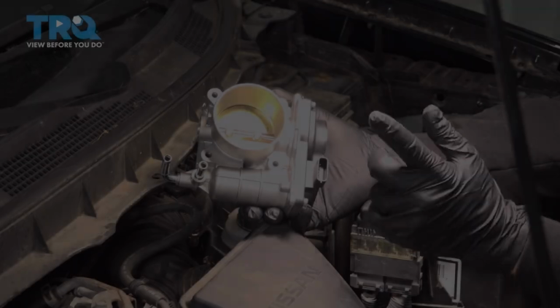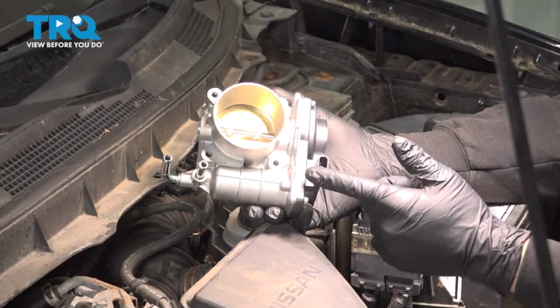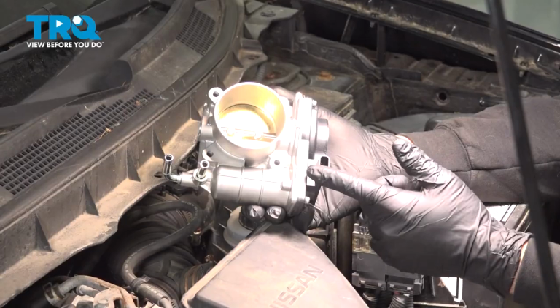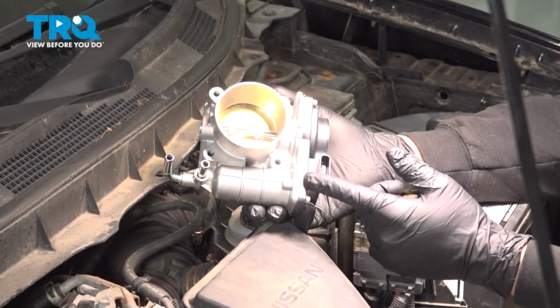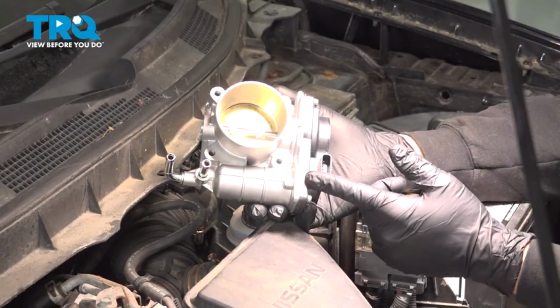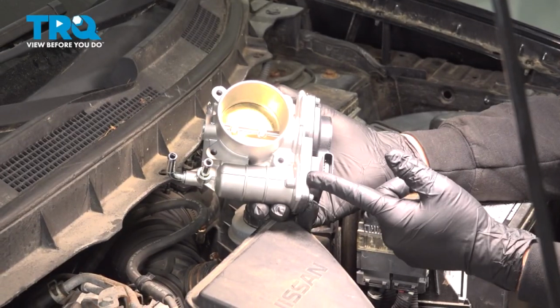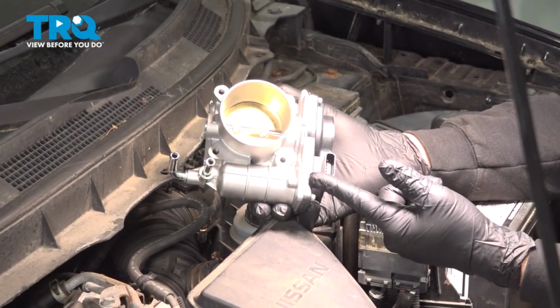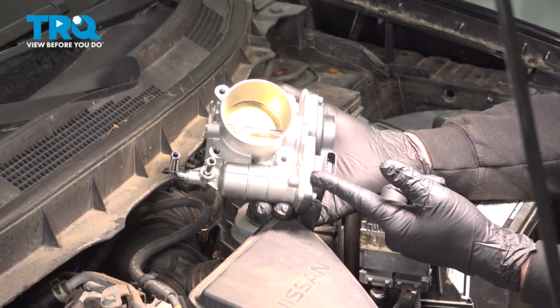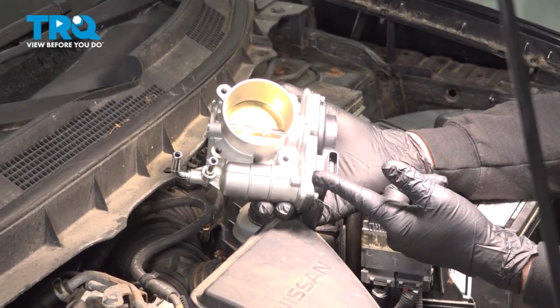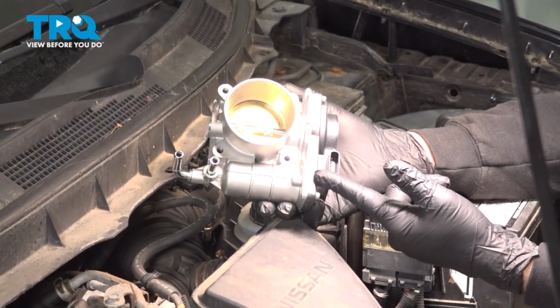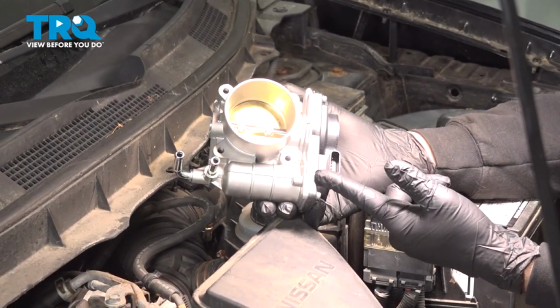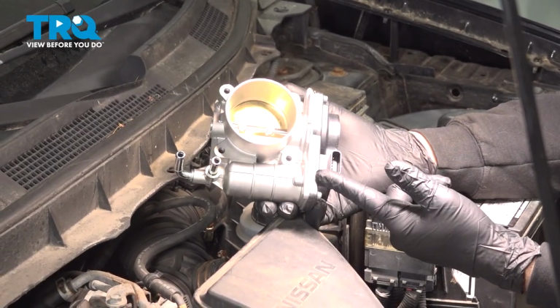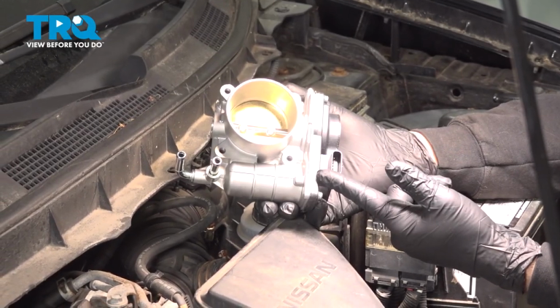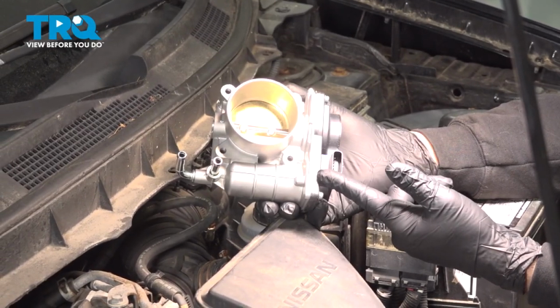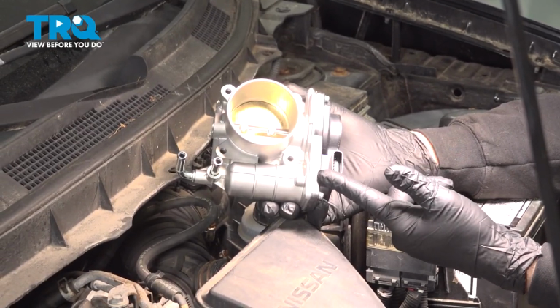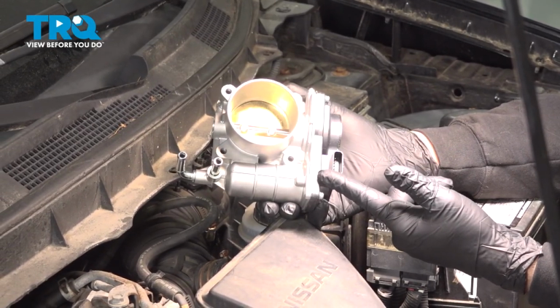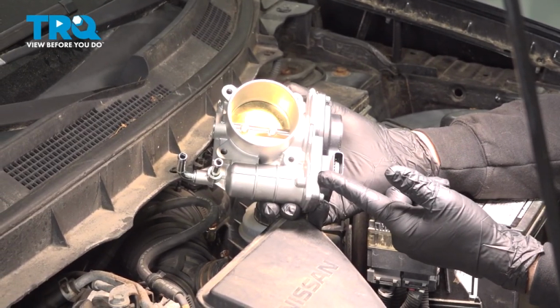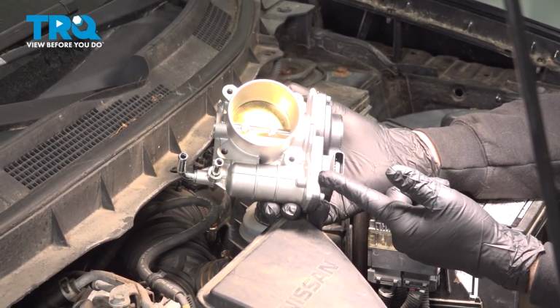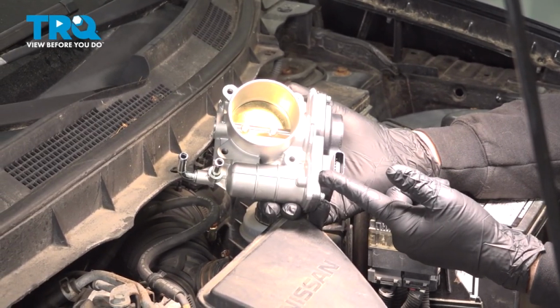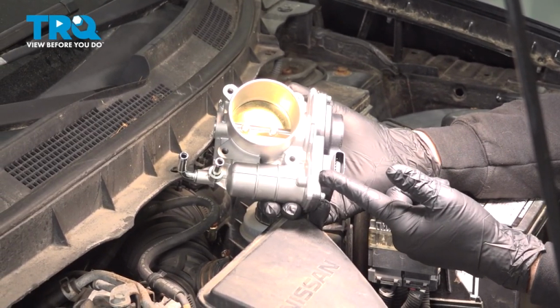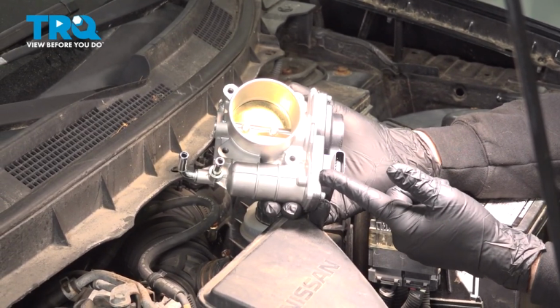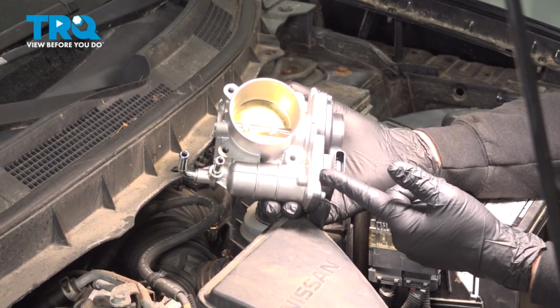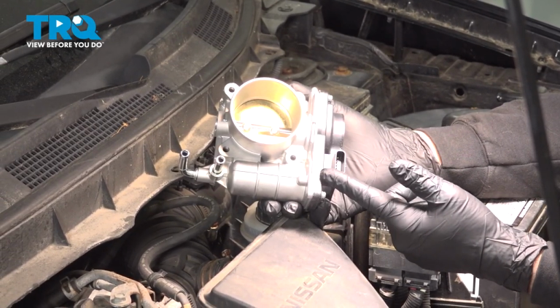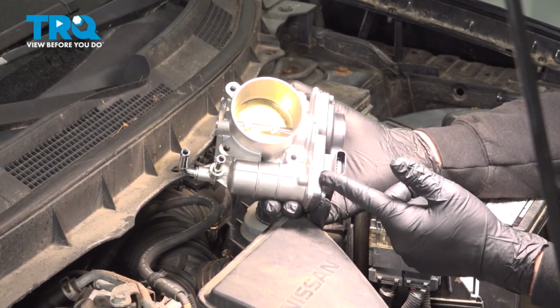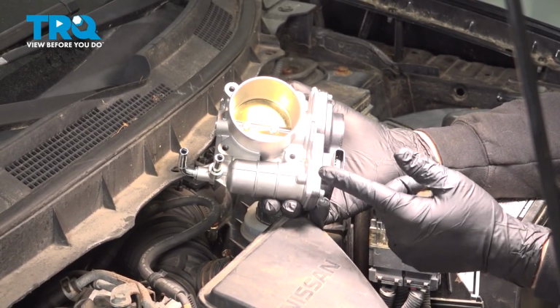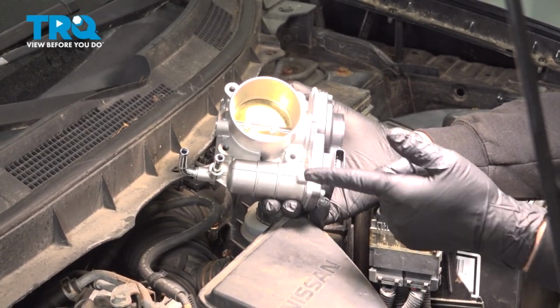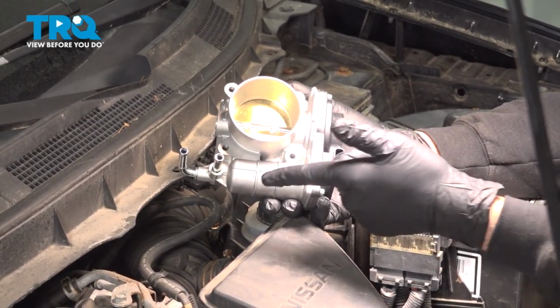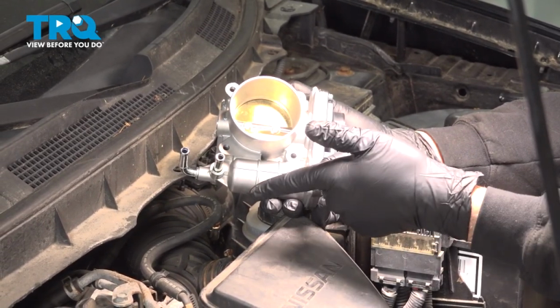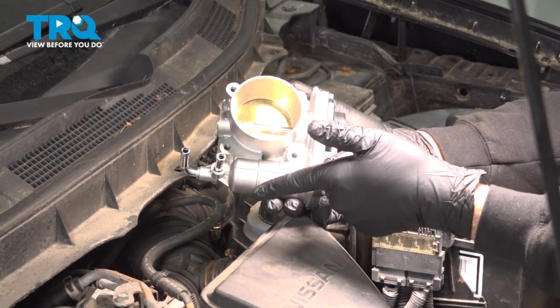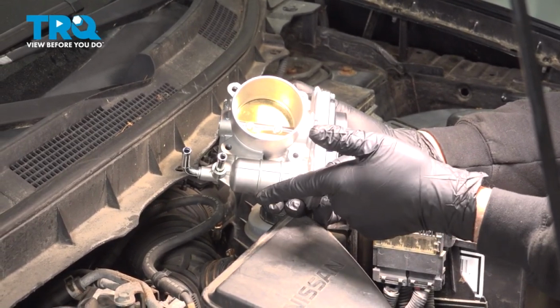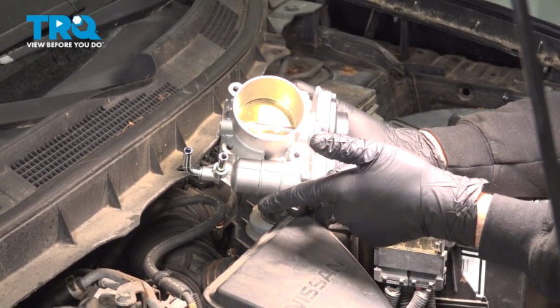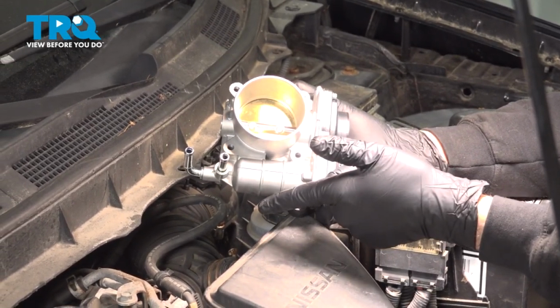In this video, we're going to show you how to replace the throttle body on your Nissan Rogue, located on the top side of your engine.